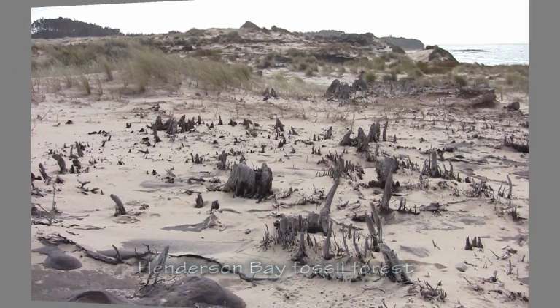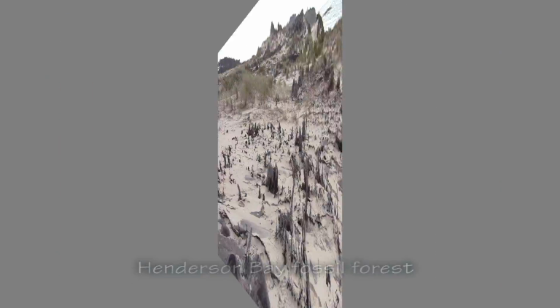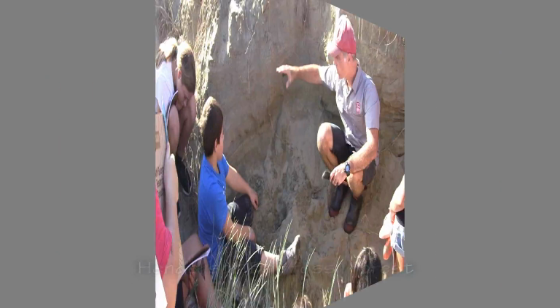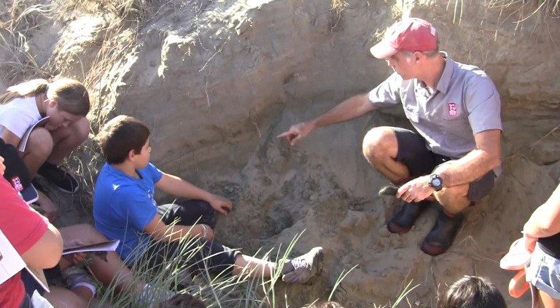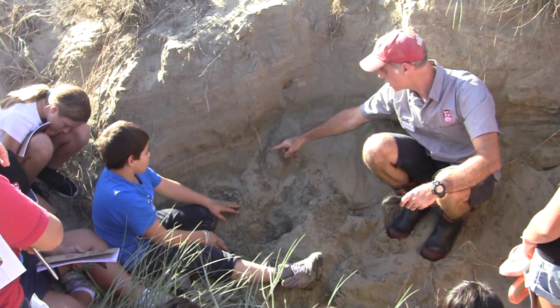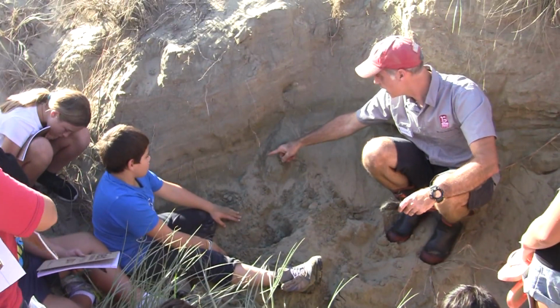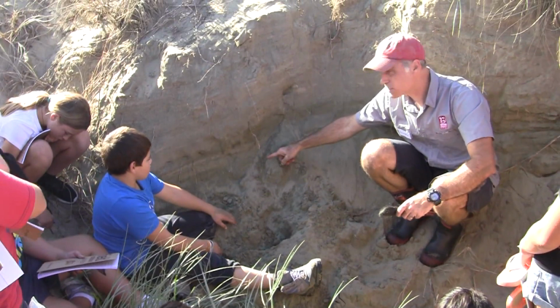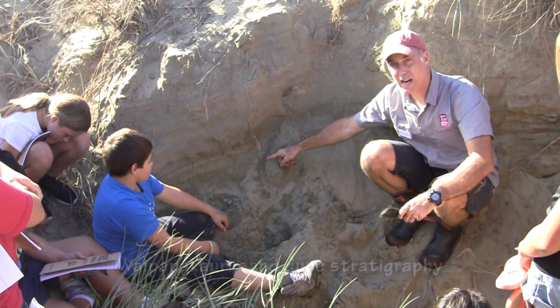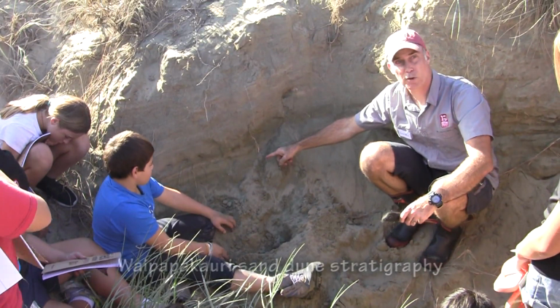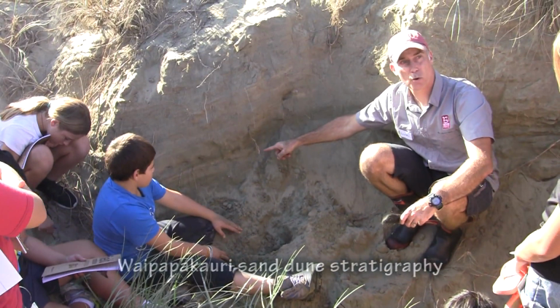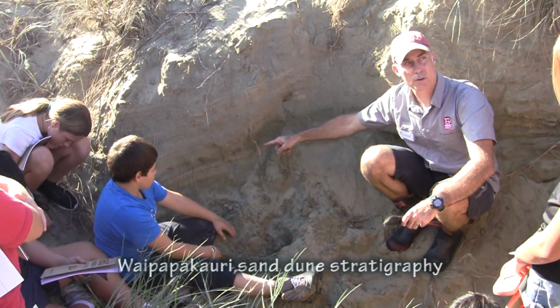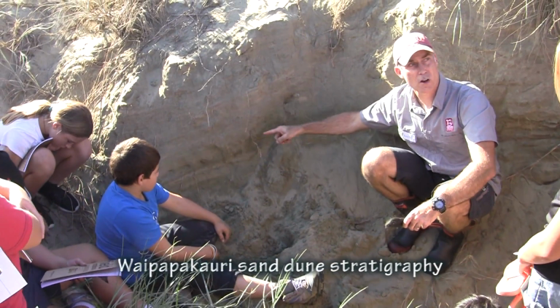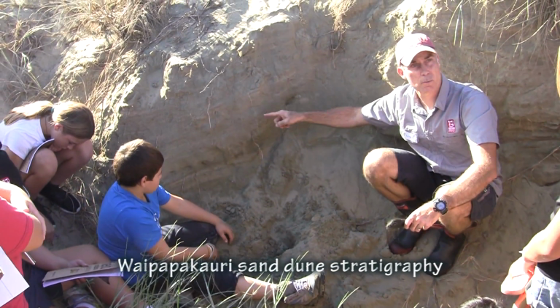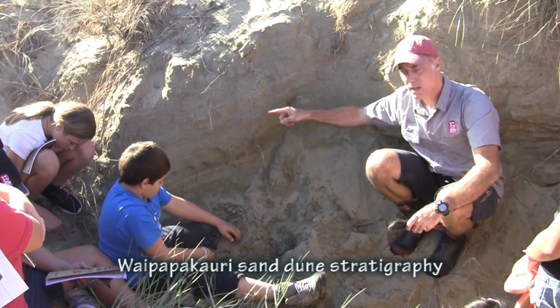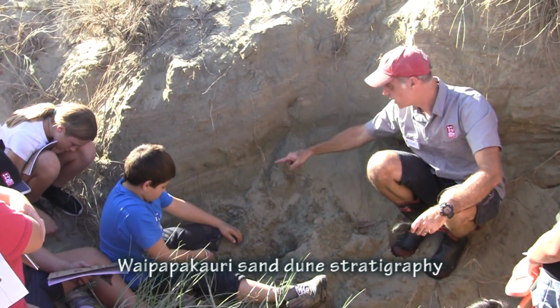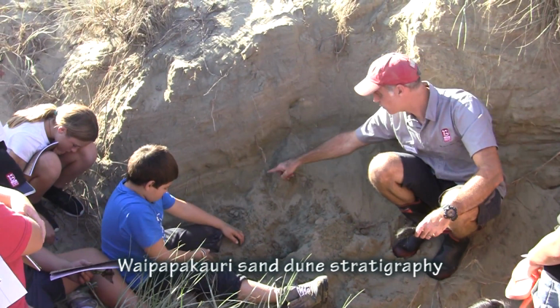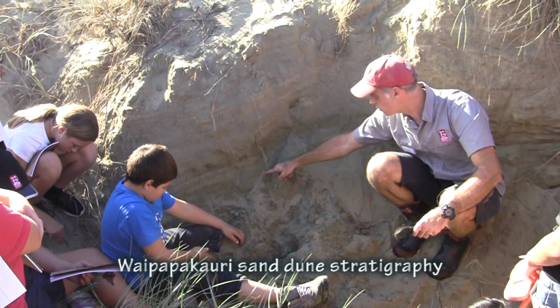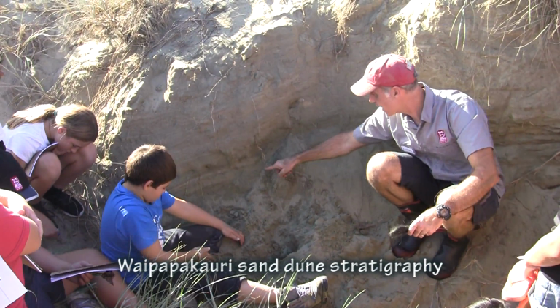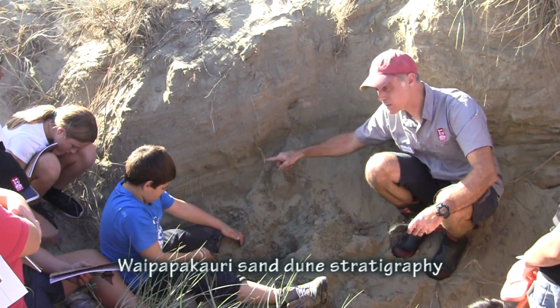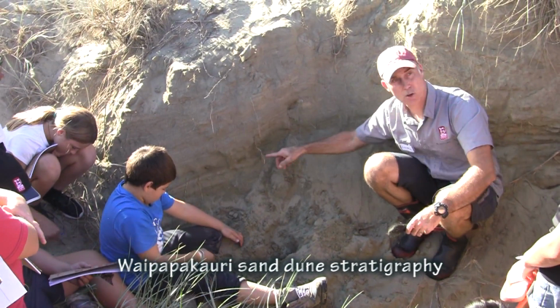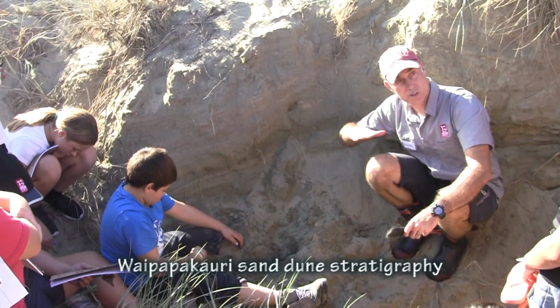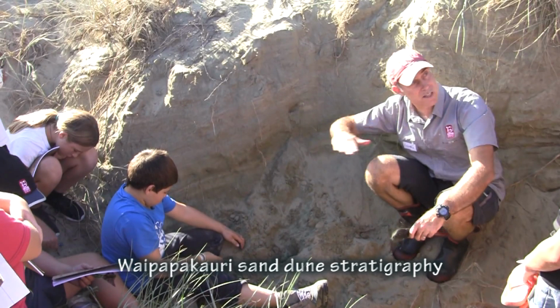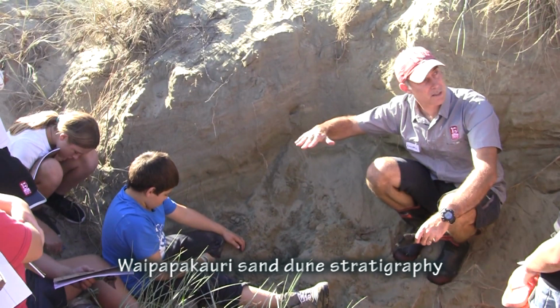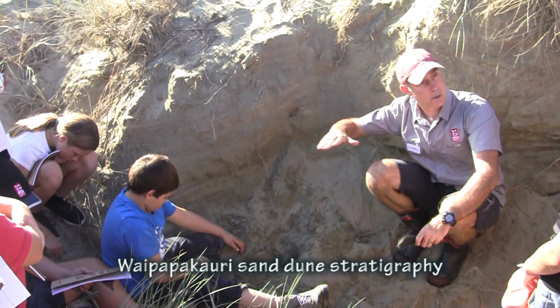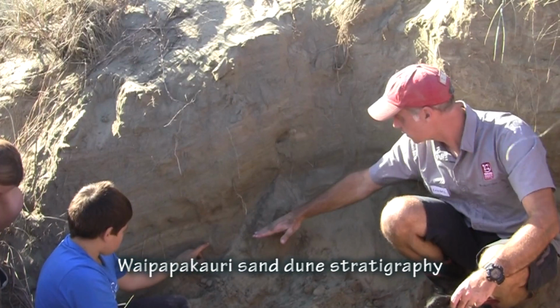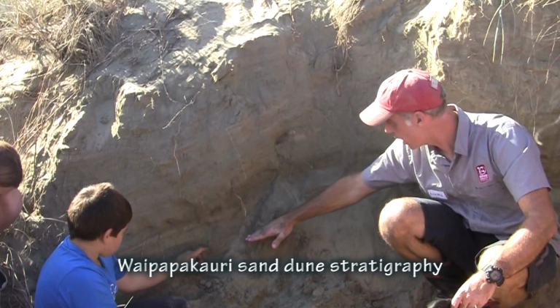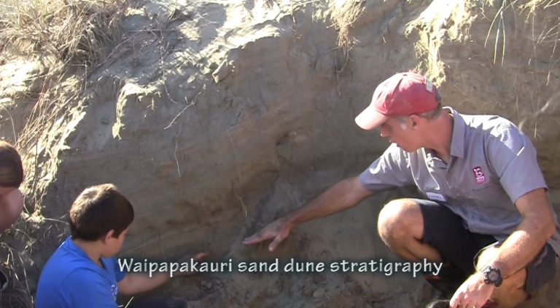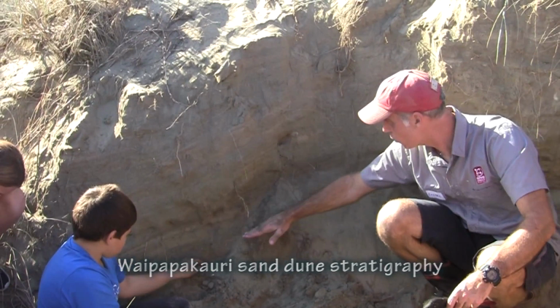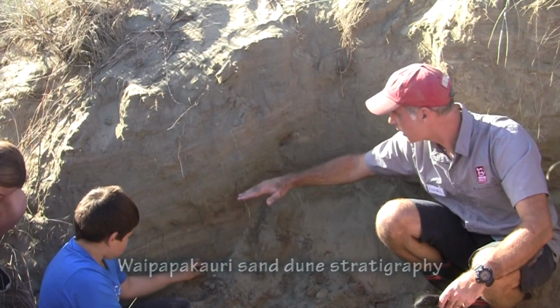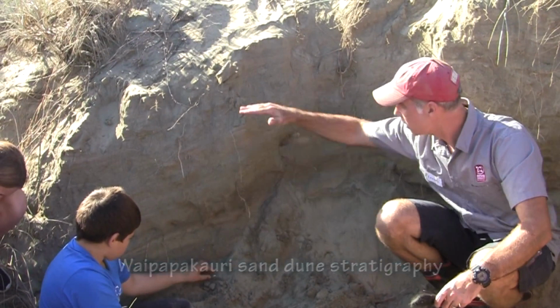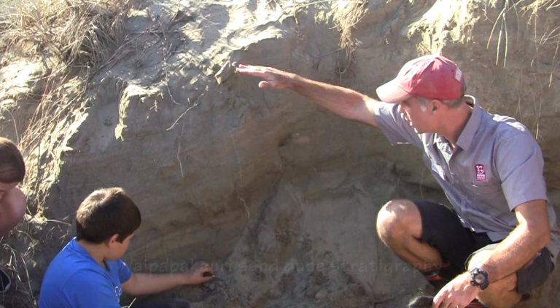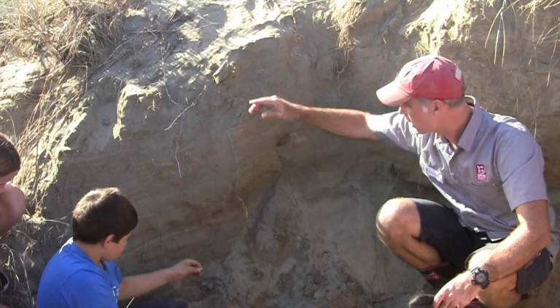What you're seeing here is a tape recorder of time — each of those layers records an instant in time. Older, younger.